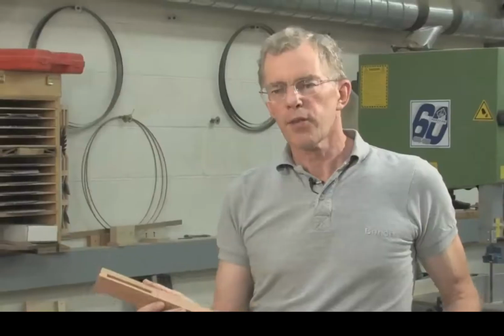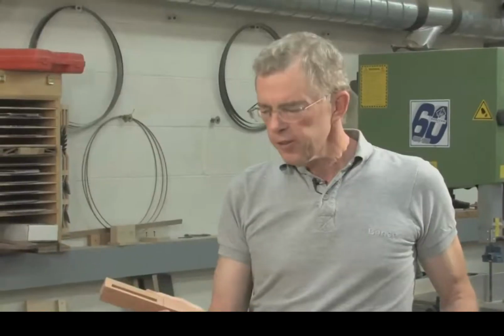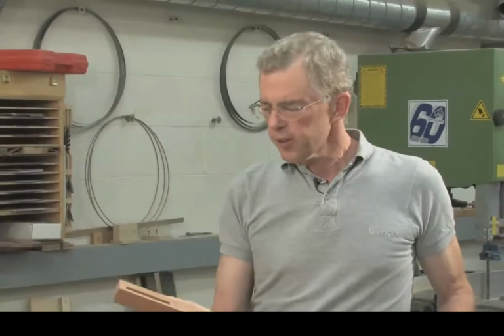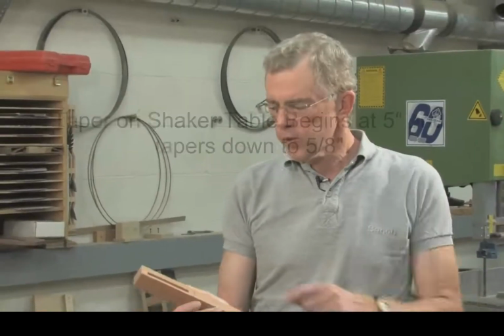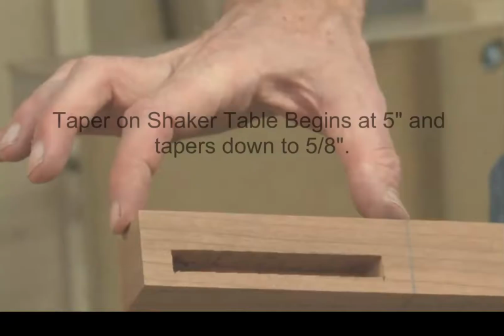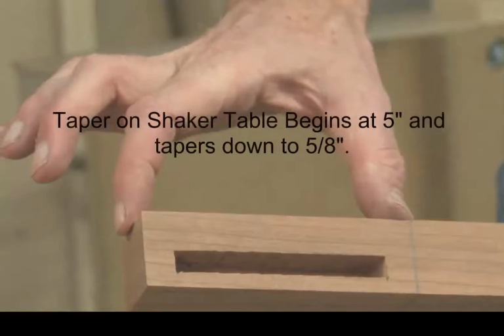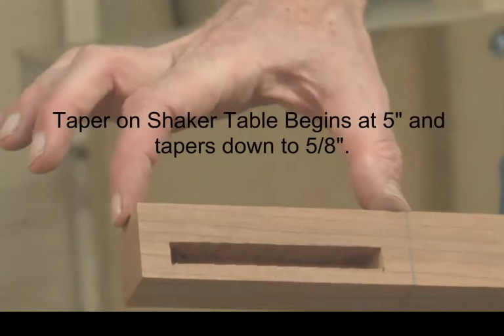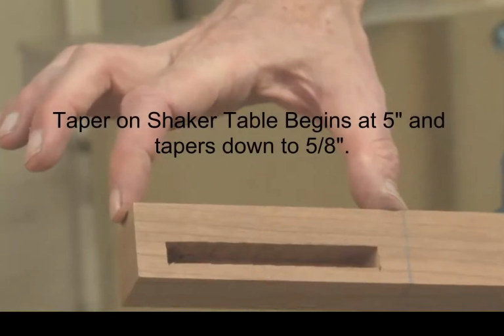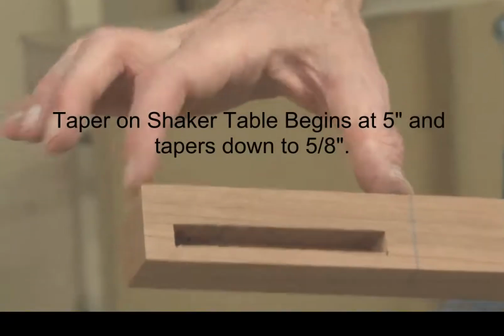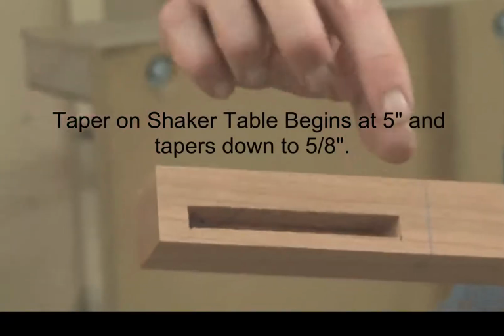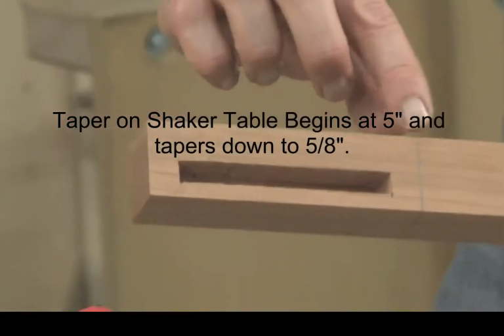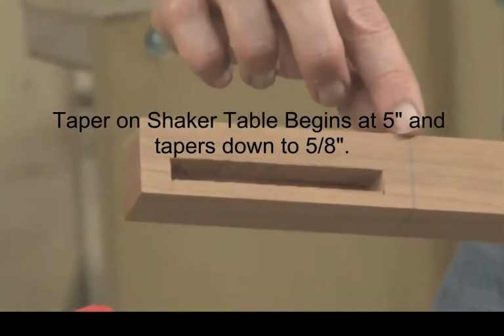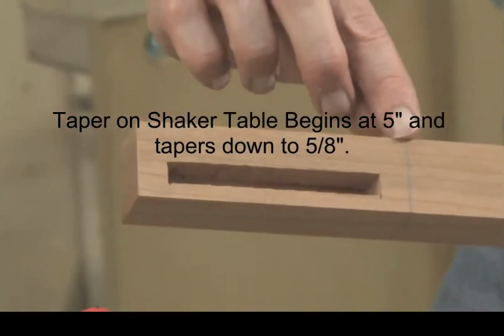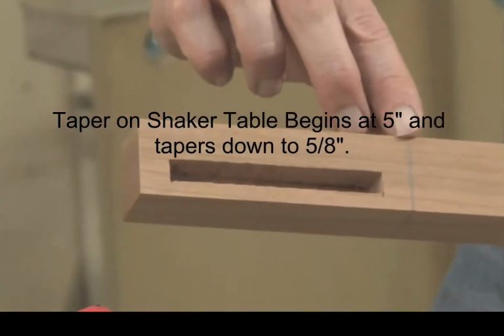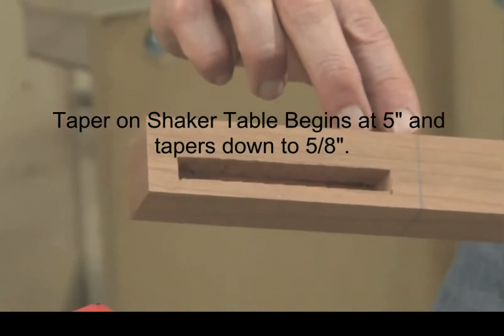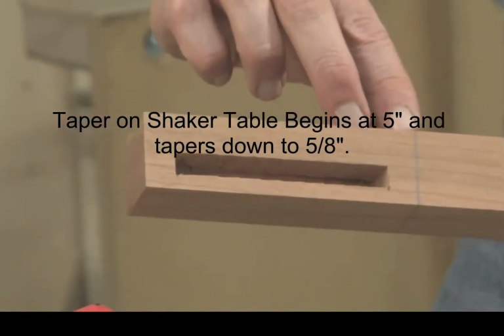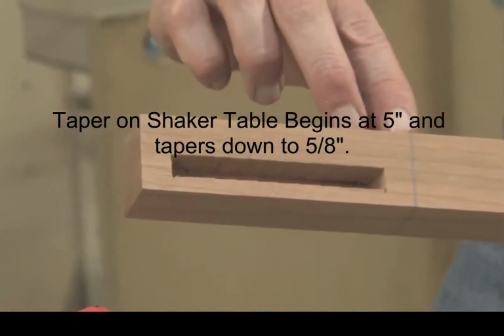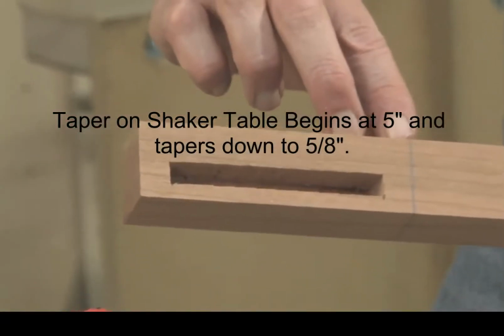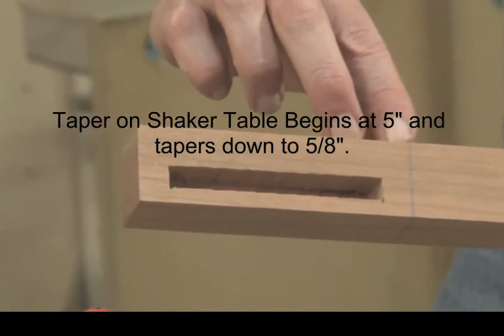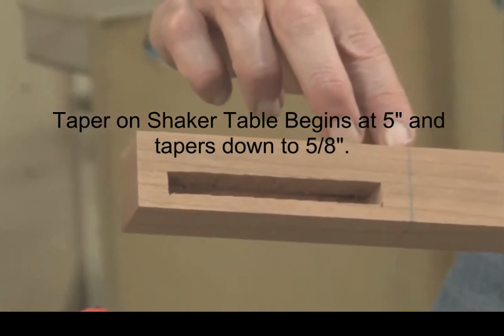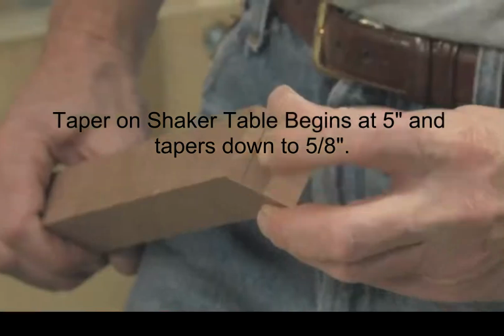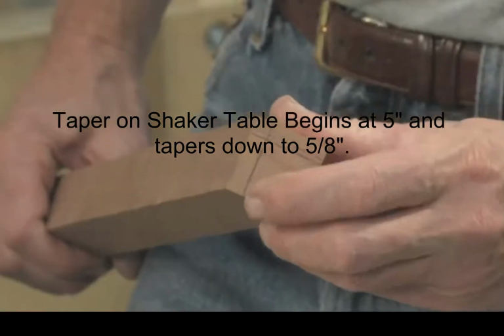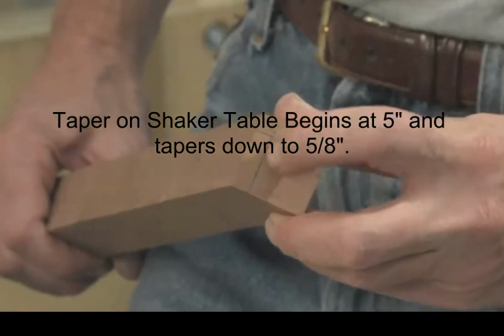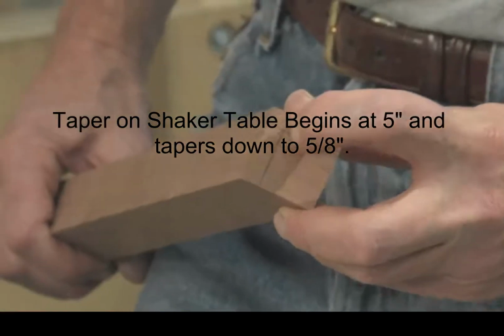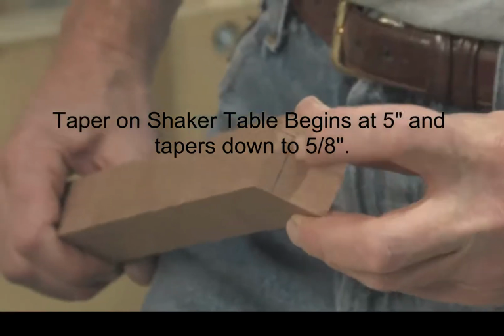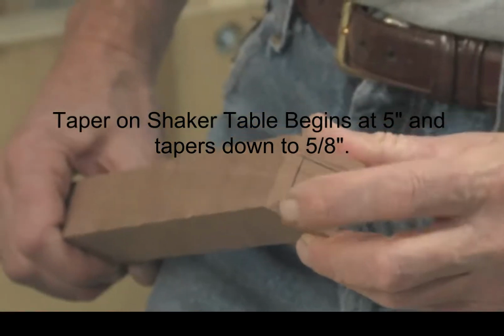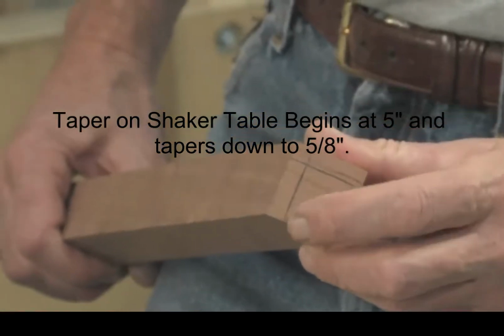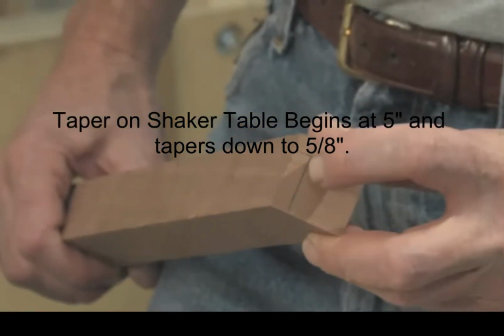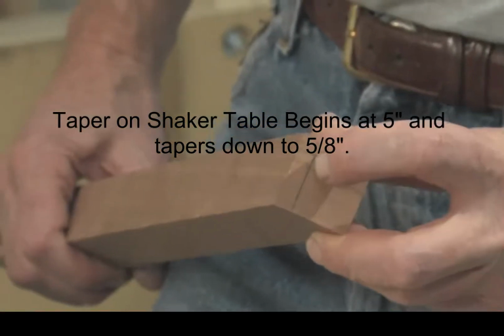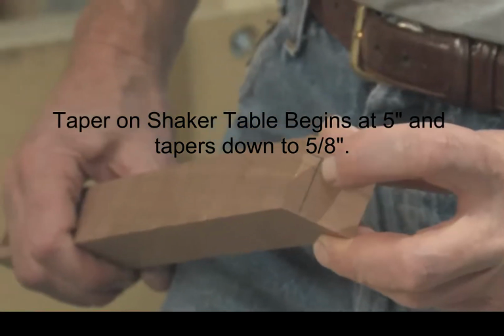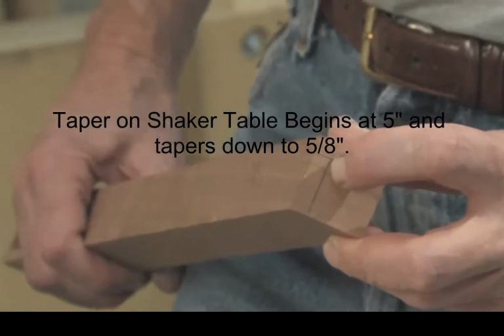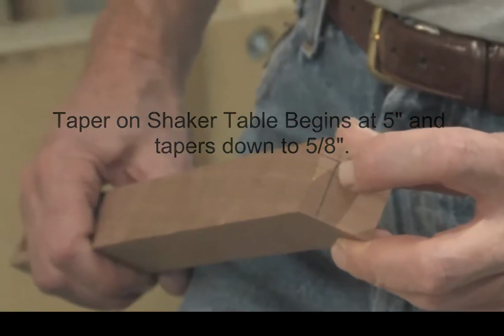First, mark your leg where the taper starts at the bottom of the apron, and where the taper ends by marking it on the foot of the leg.